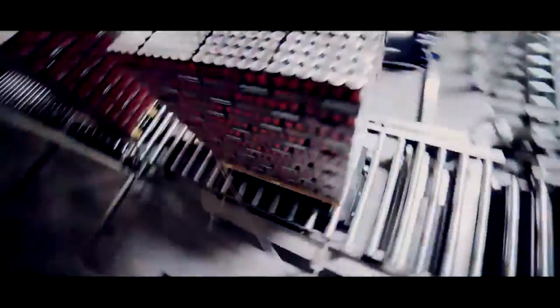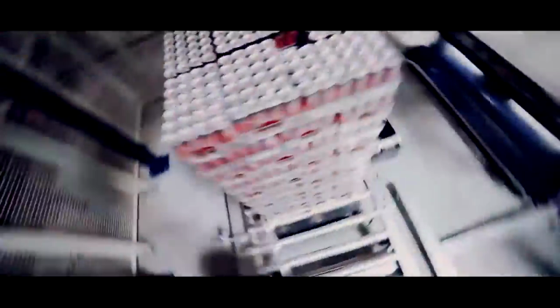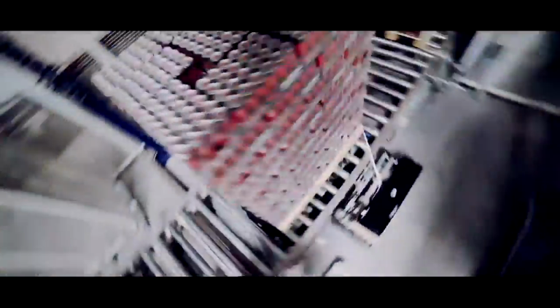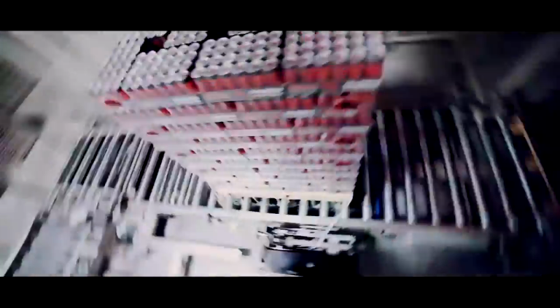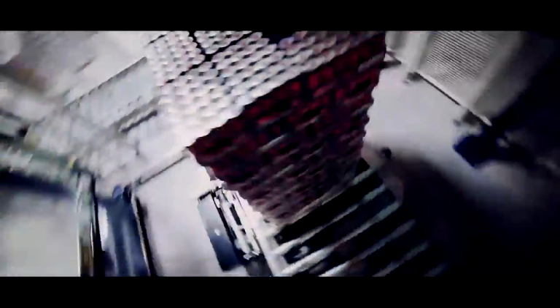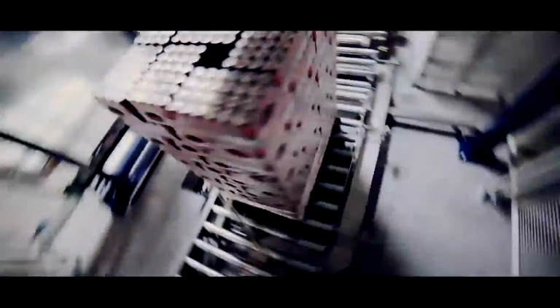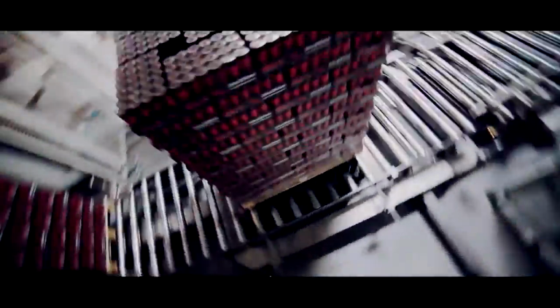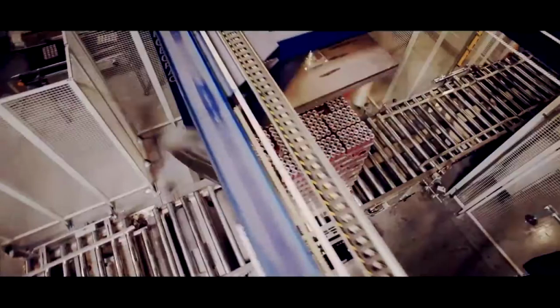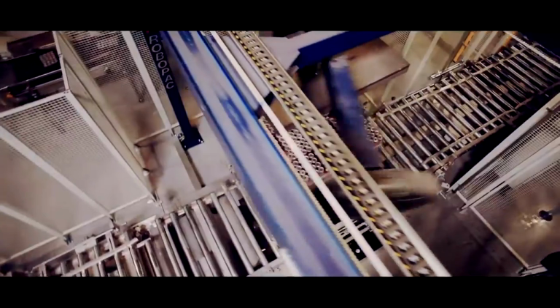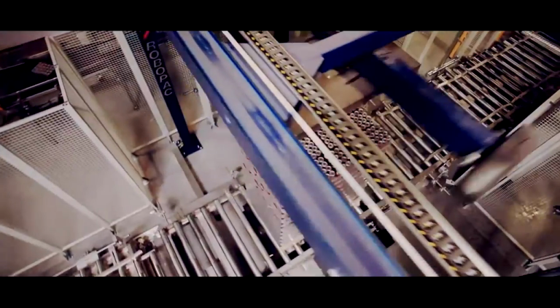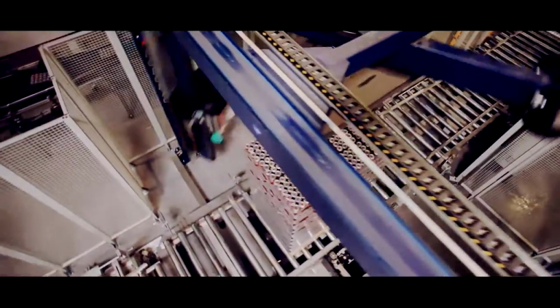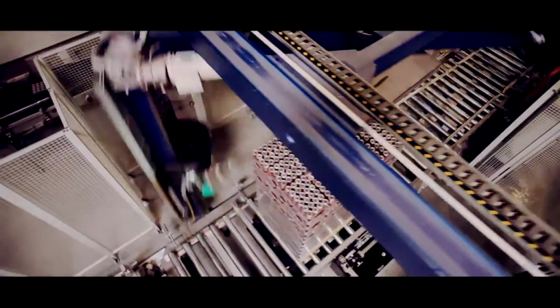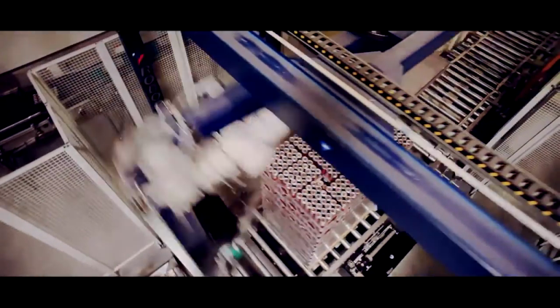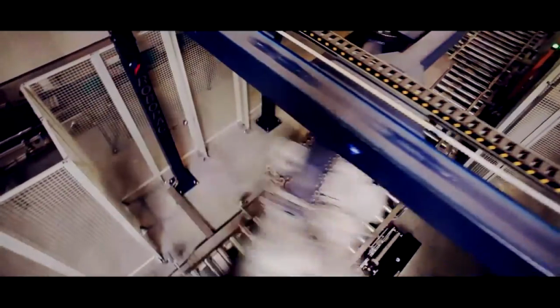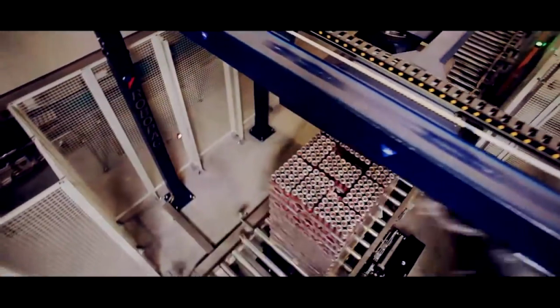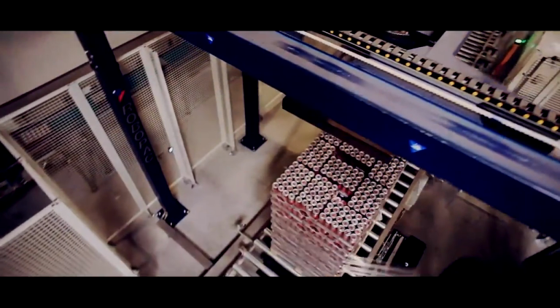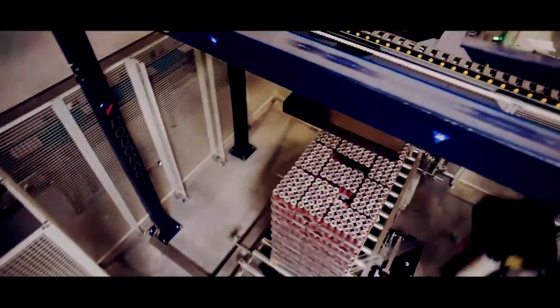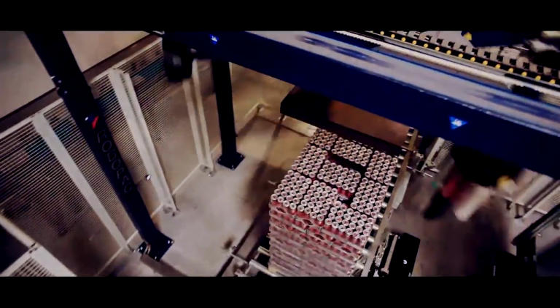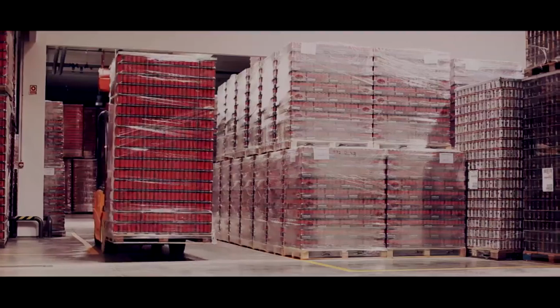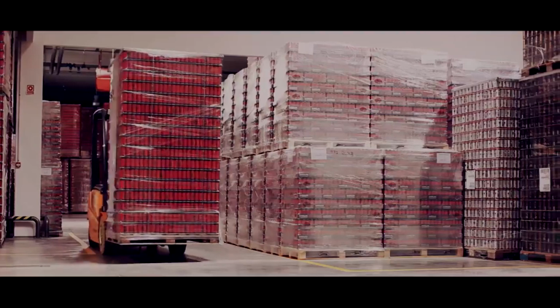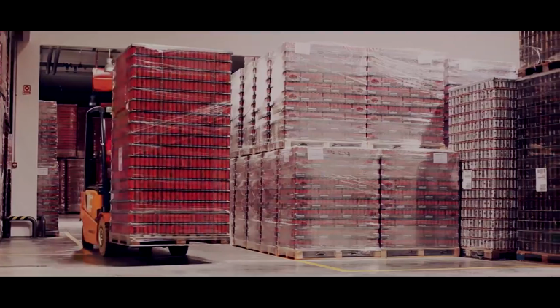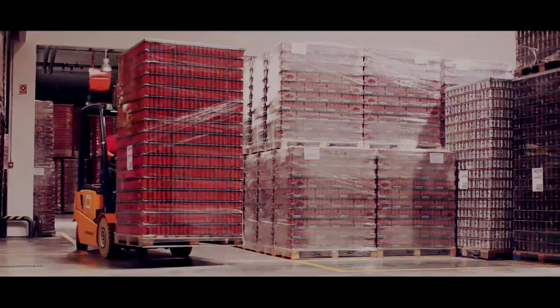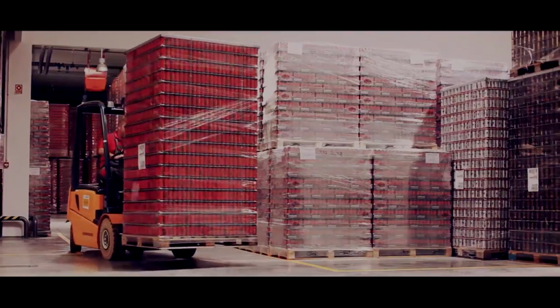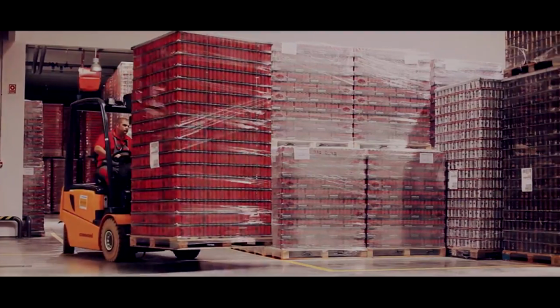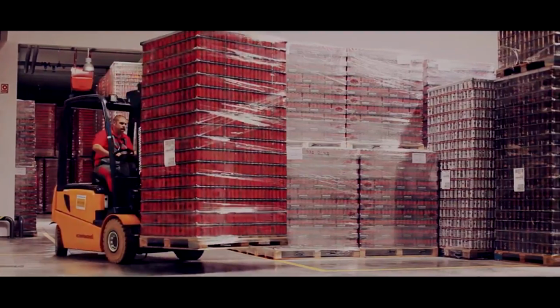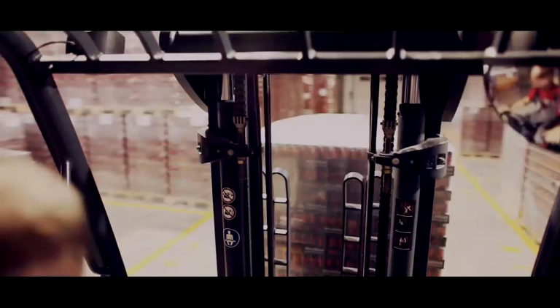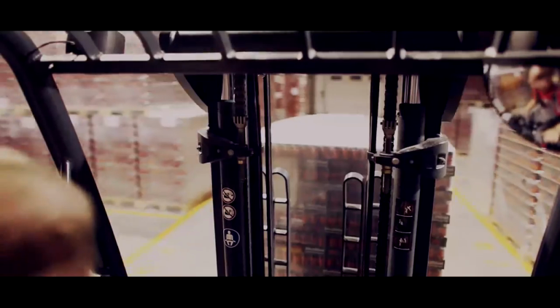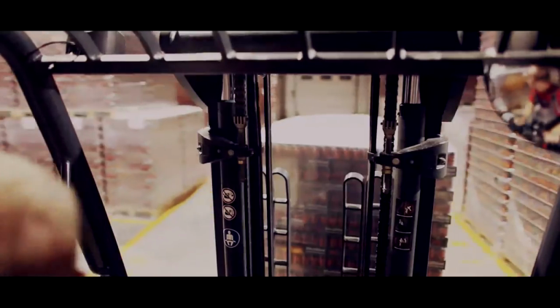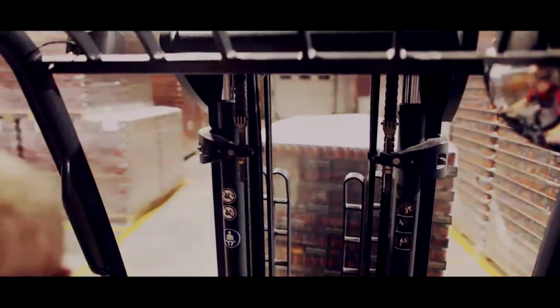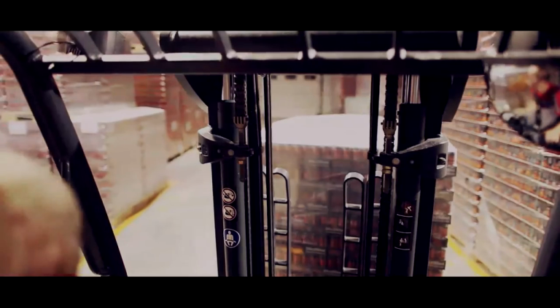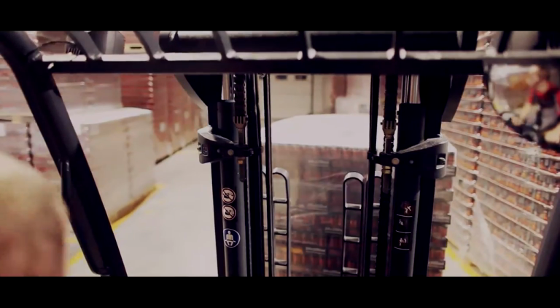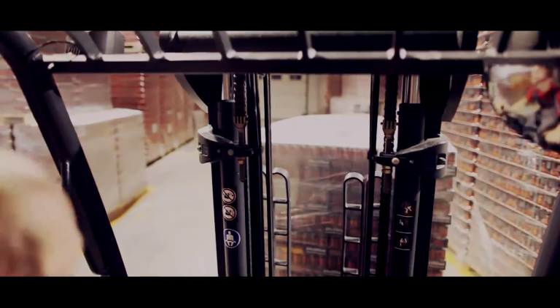Thousands of cans, packed, wrapped and stocked up, wait in the storage room to be sent to one of the countries conquered by Hell Energy.